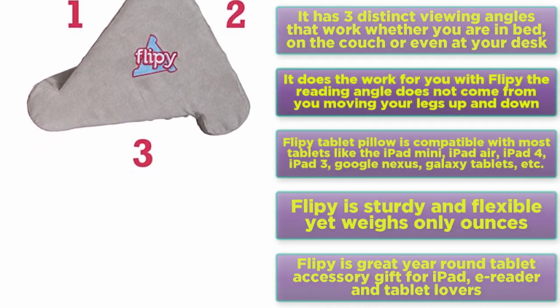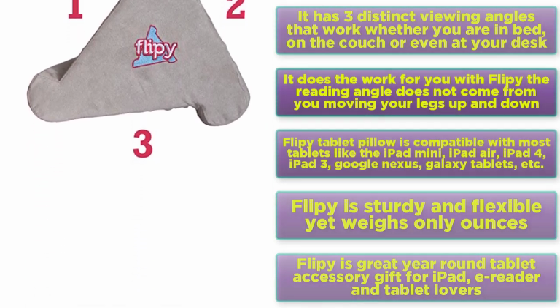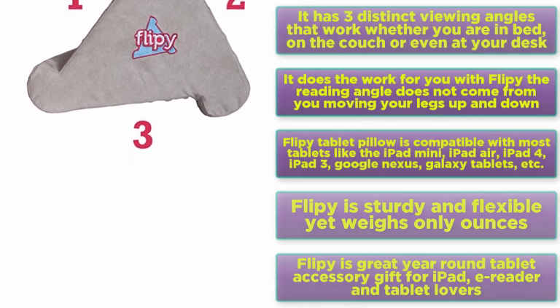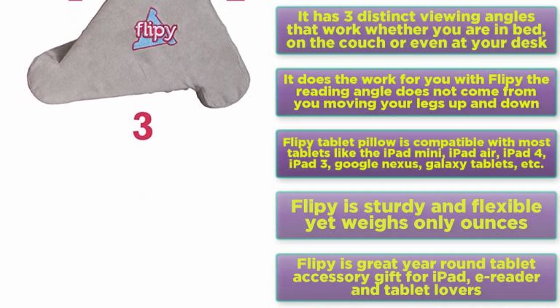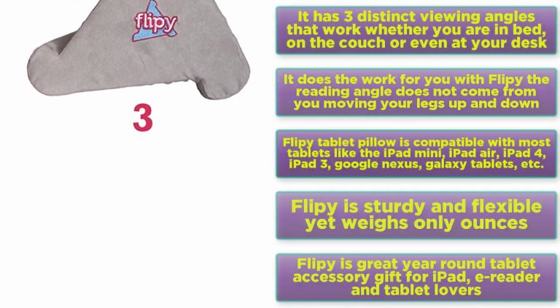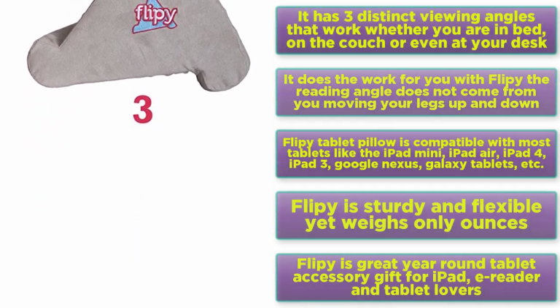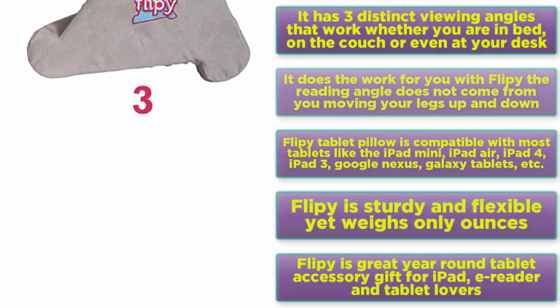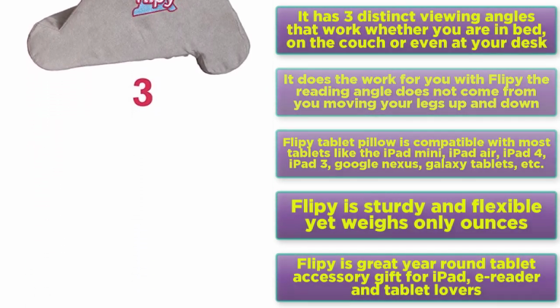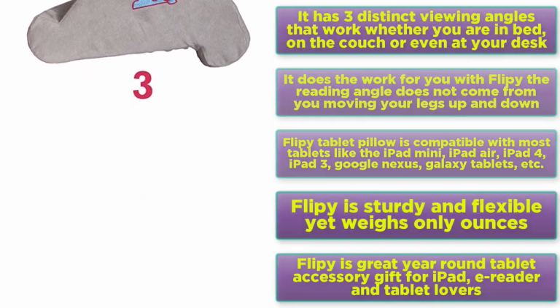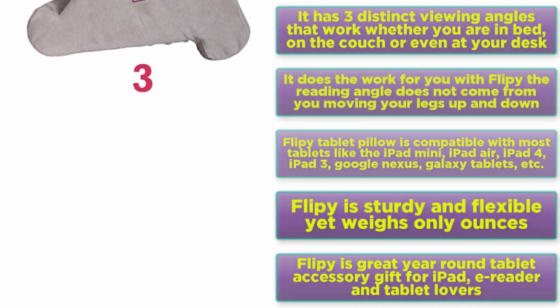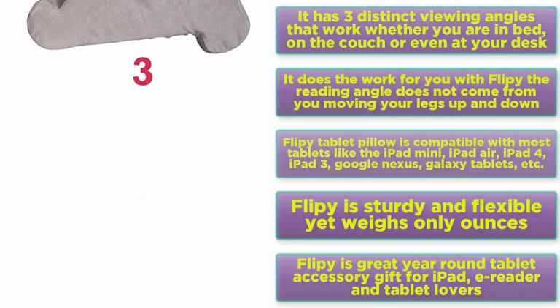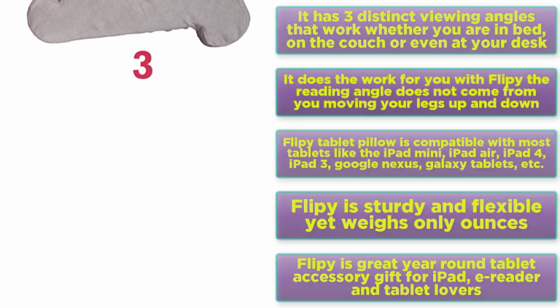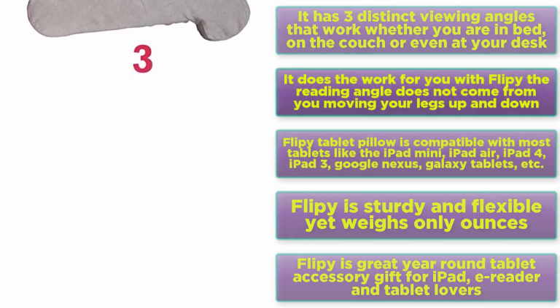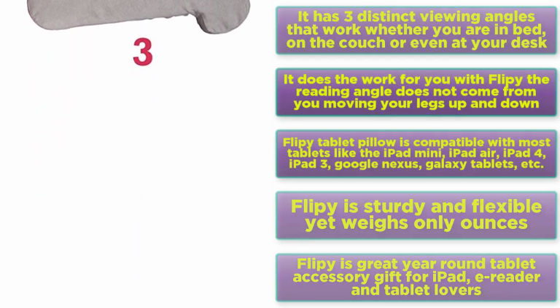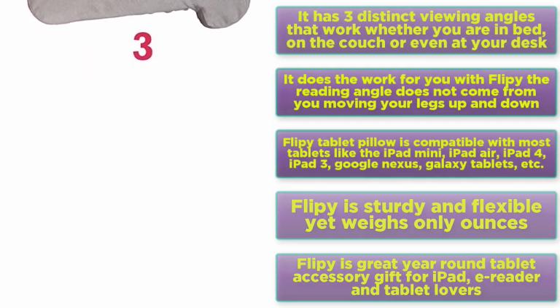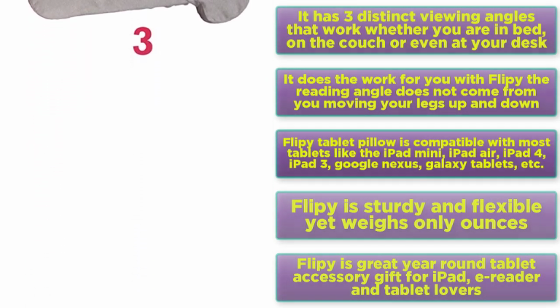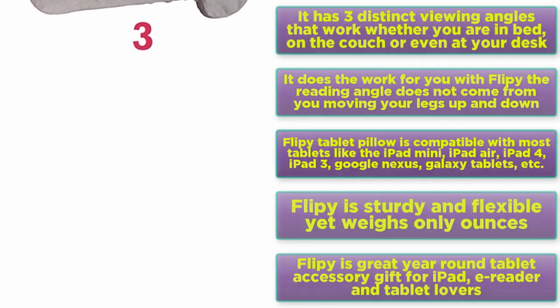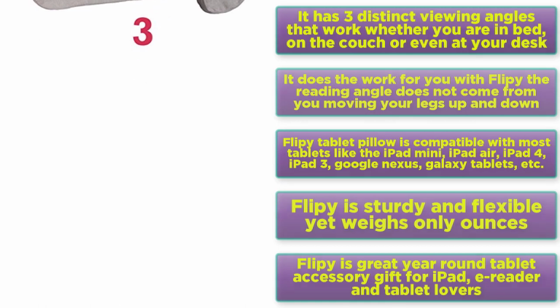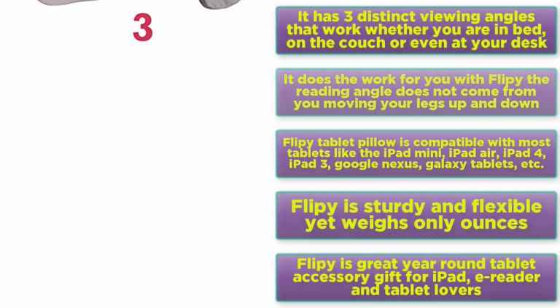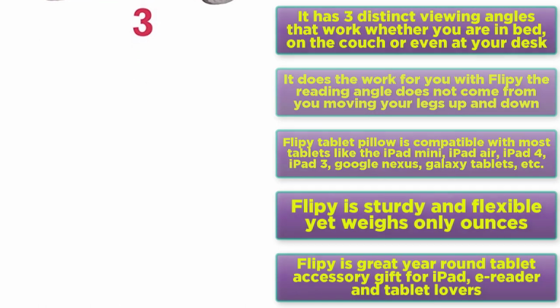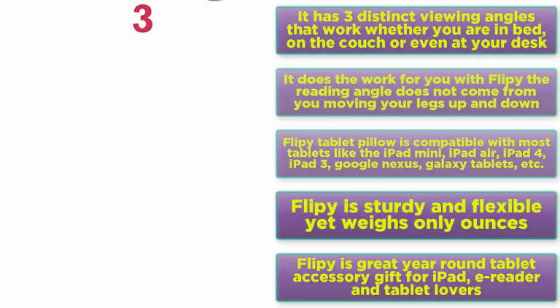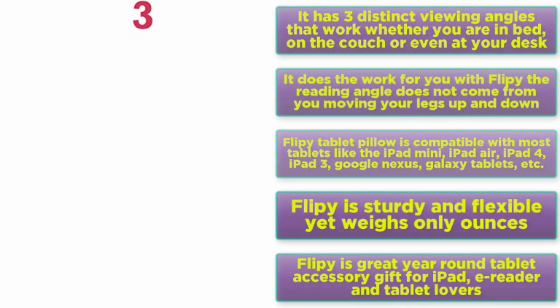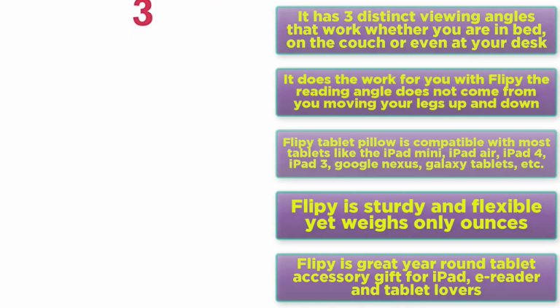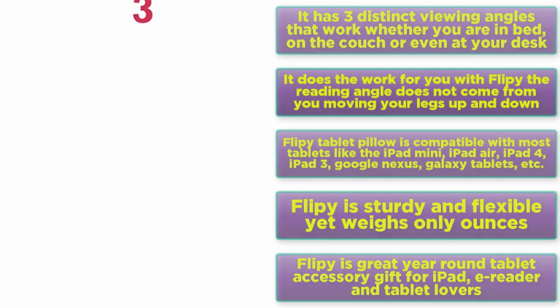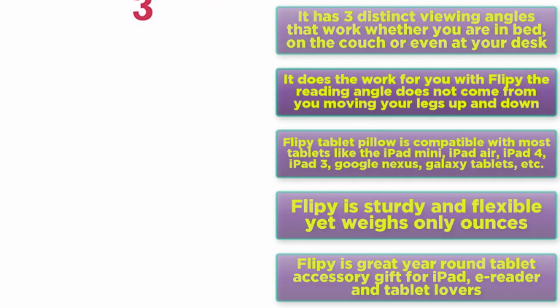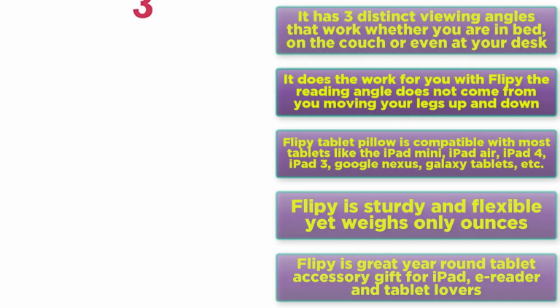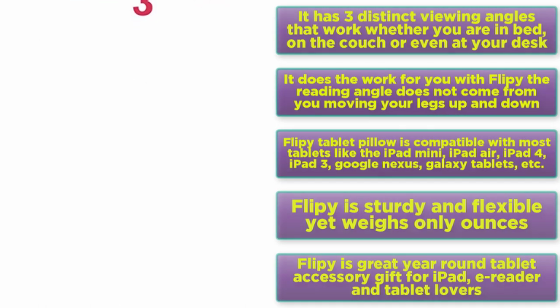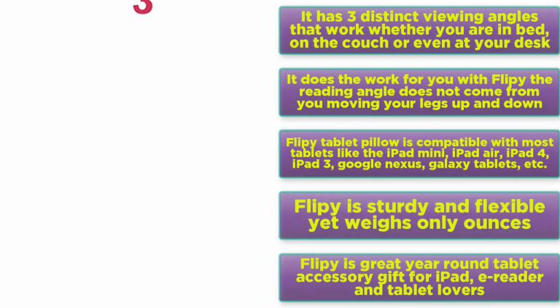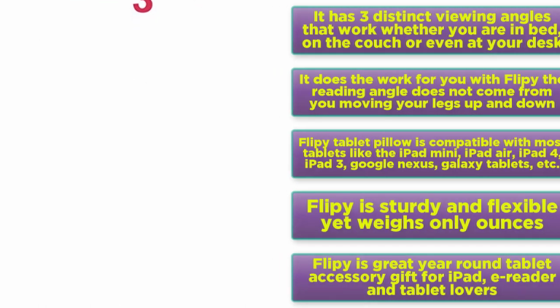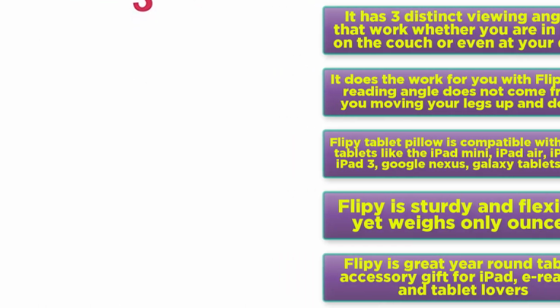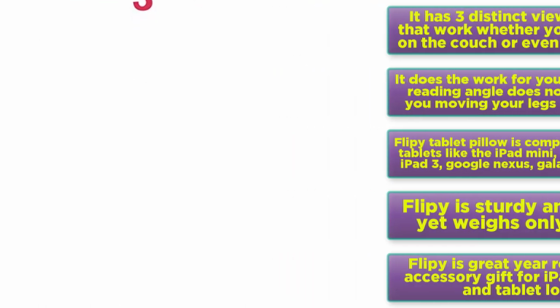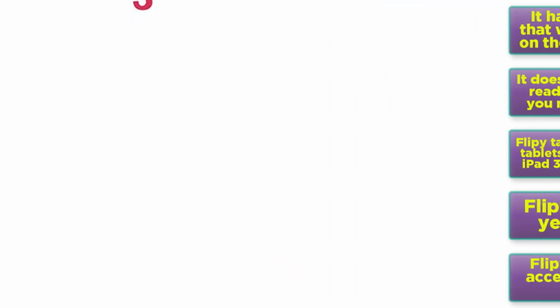Flippy is a great year-round tablet accessory gift for iPad, e-reader and tablet lovers.